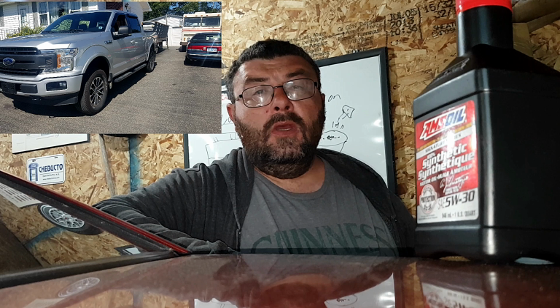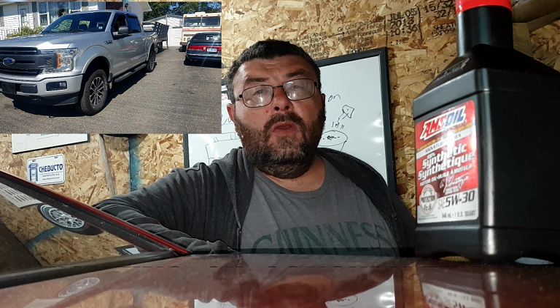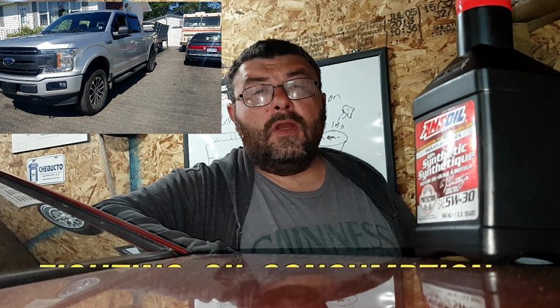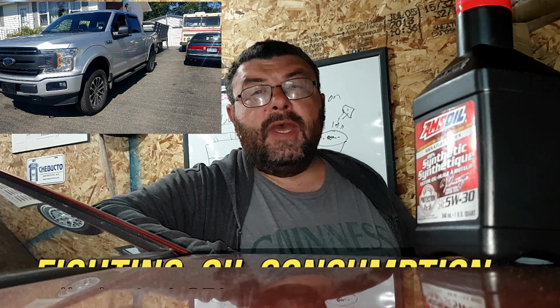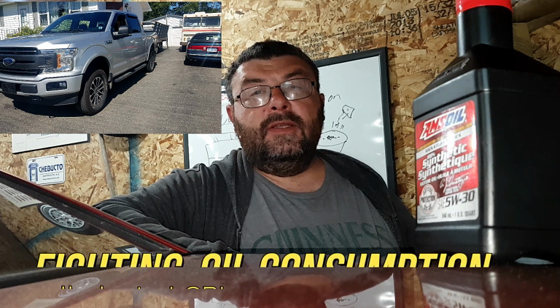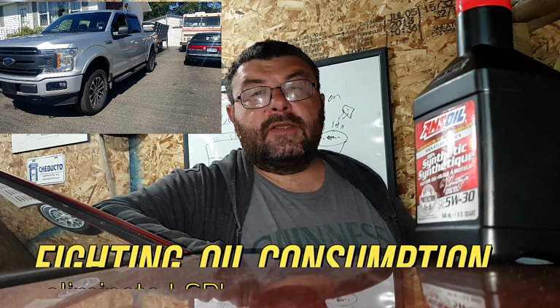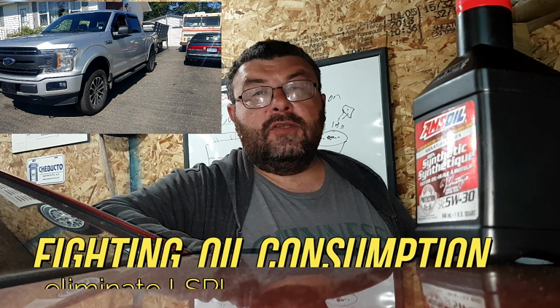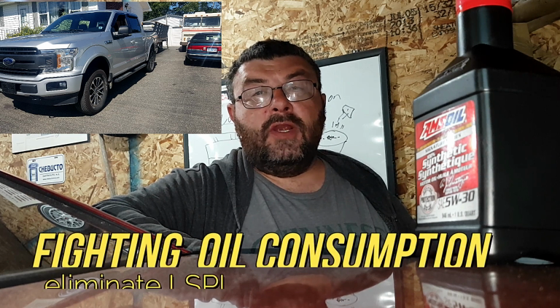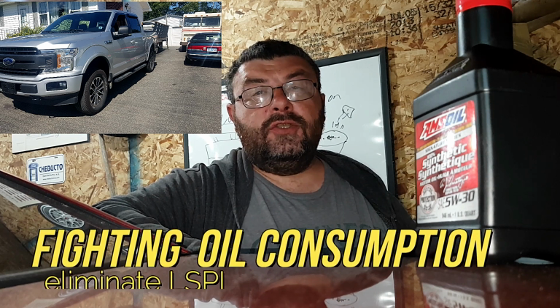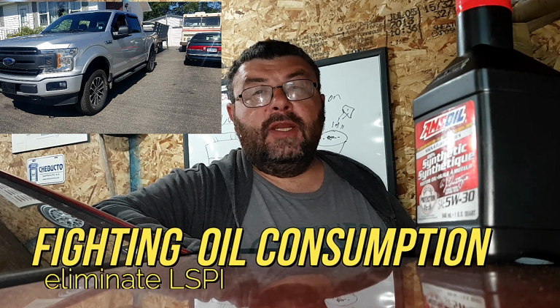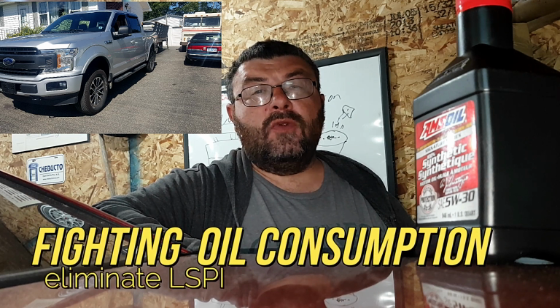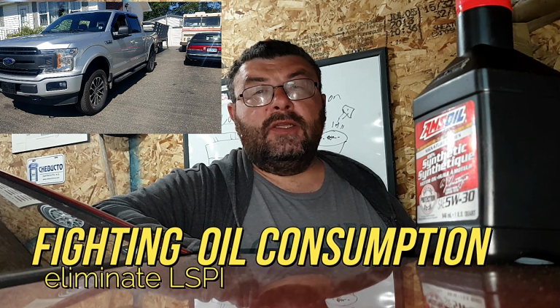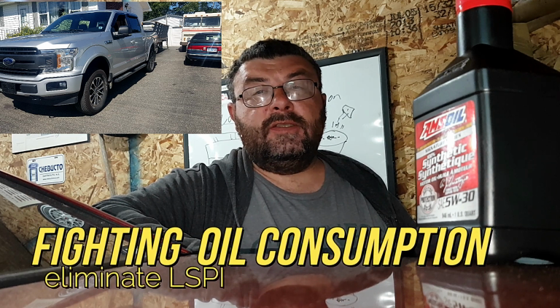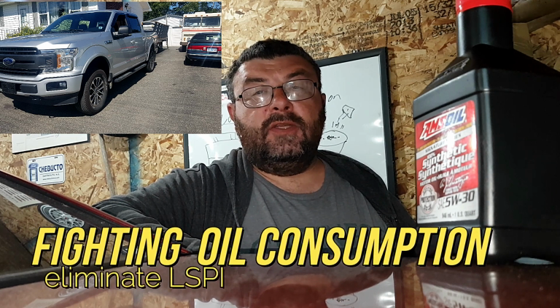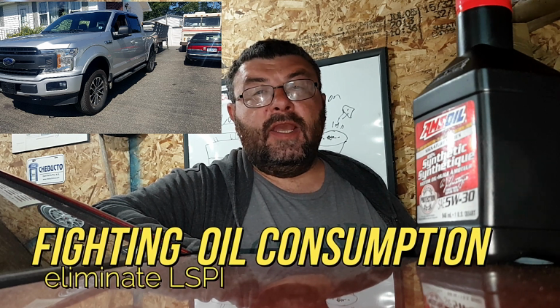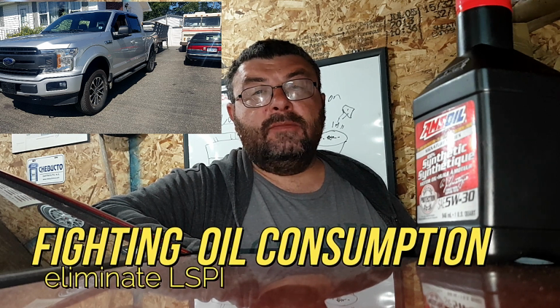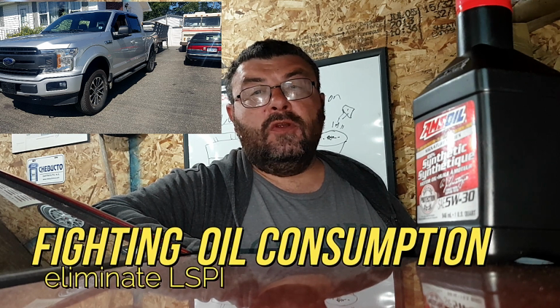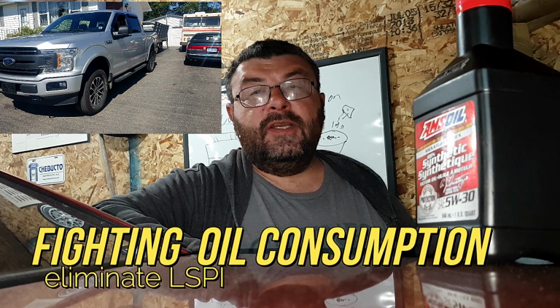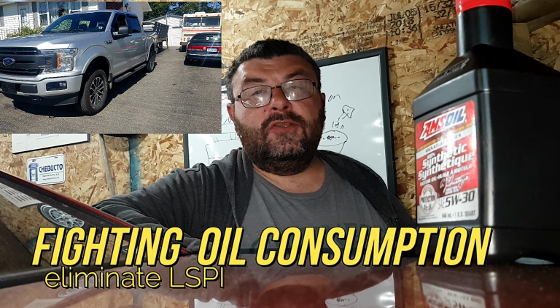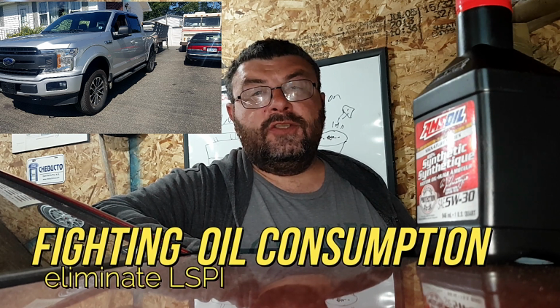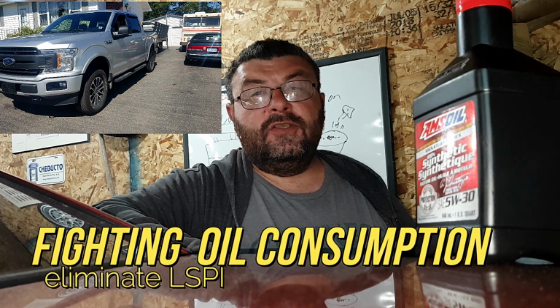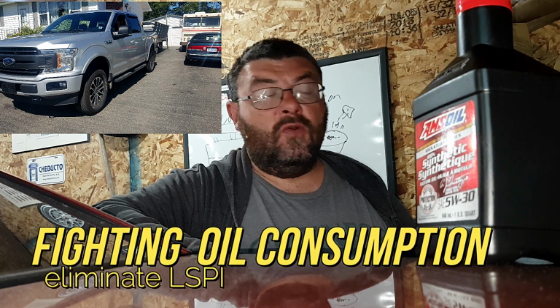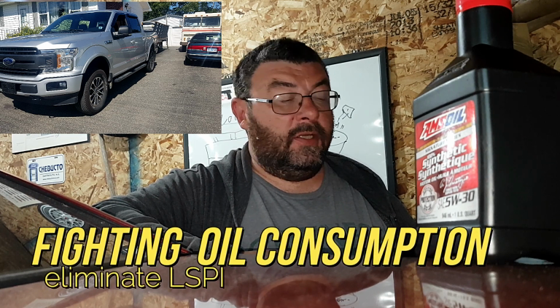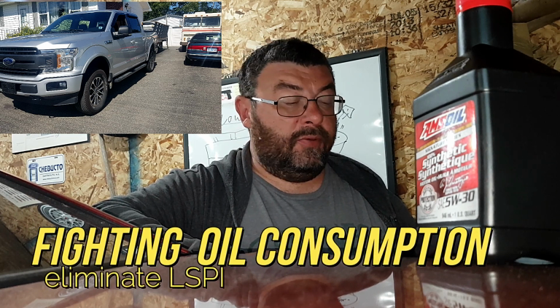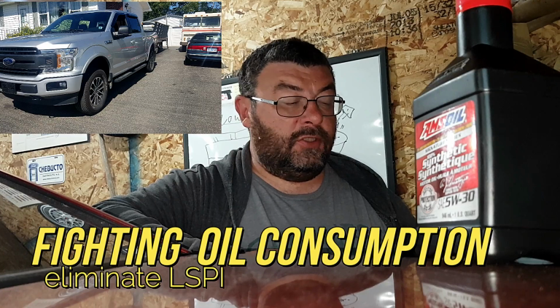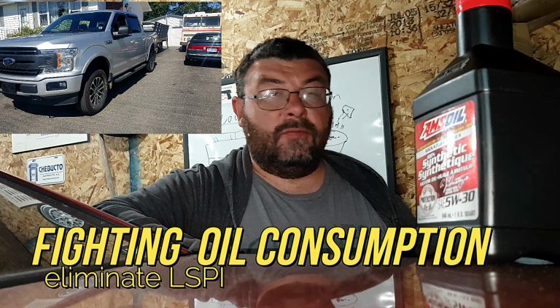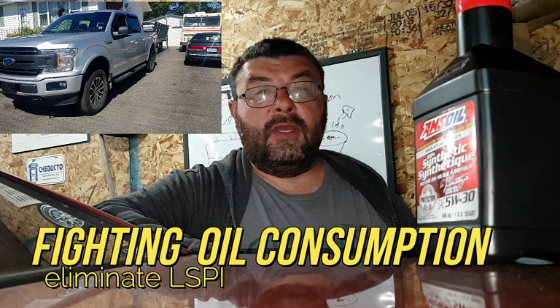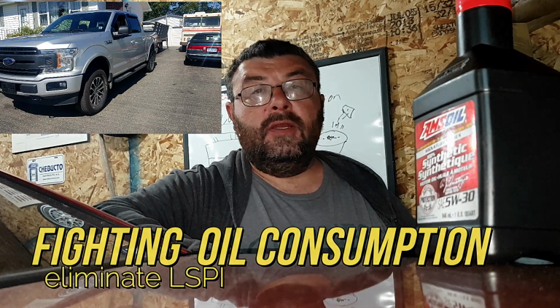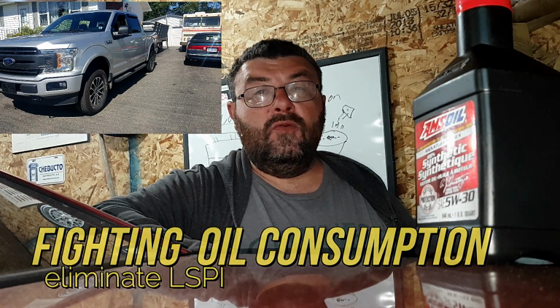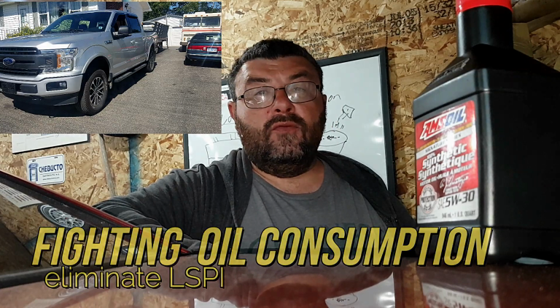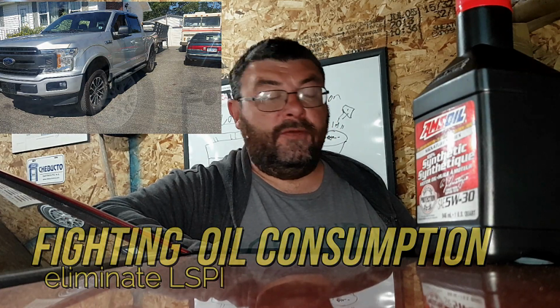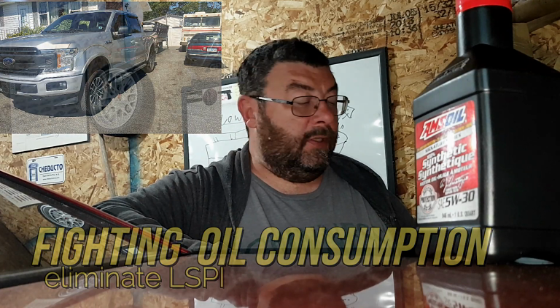Welcome back to This Guy's Garage. Today we're going to test out the Amsoil Signature Series oil that I purchased for my new F-150.